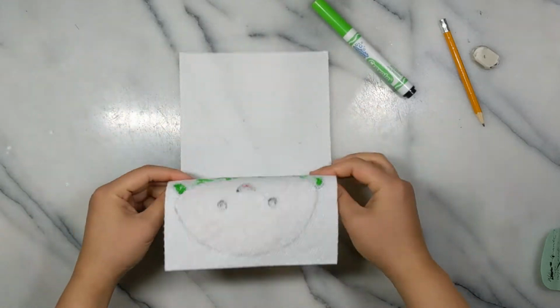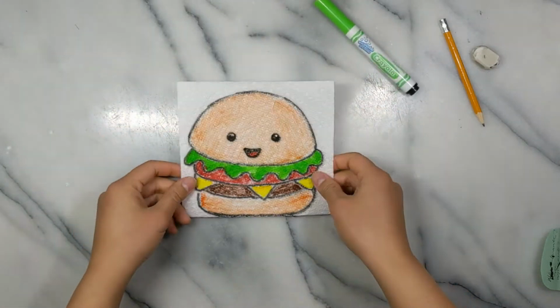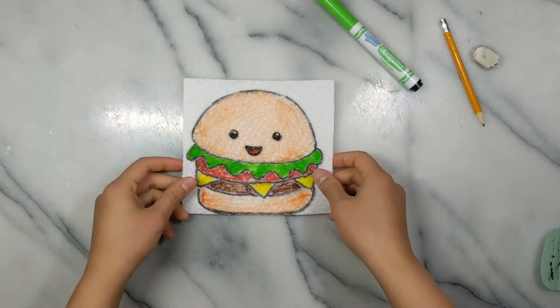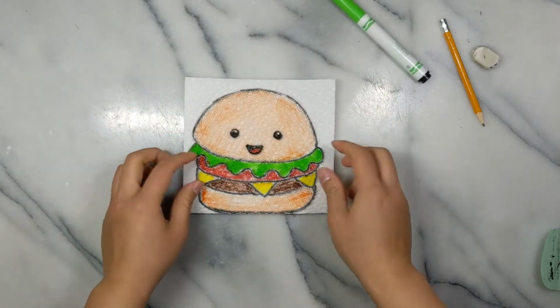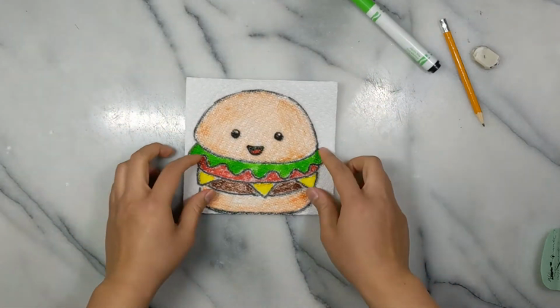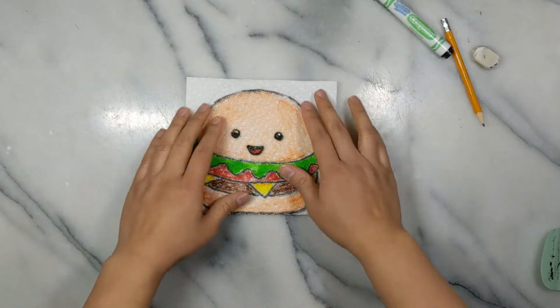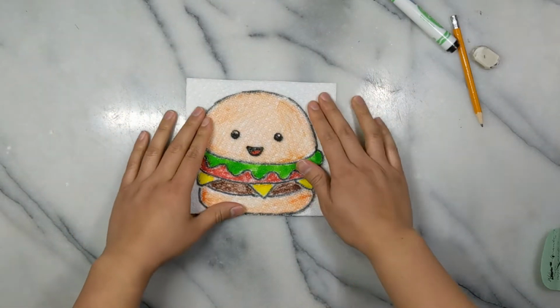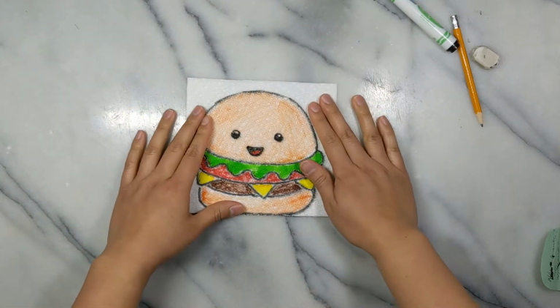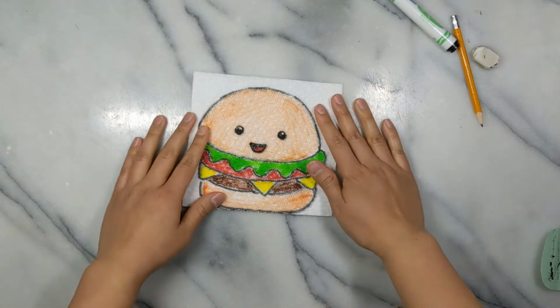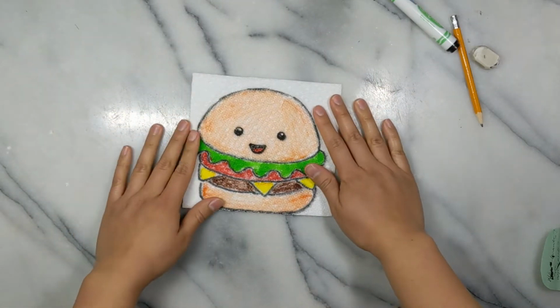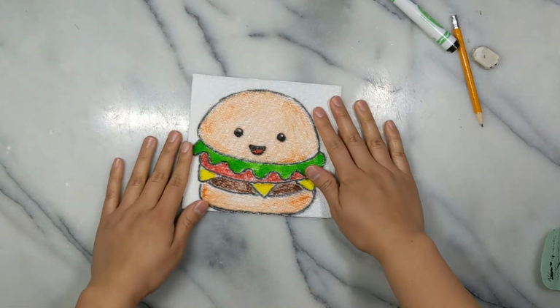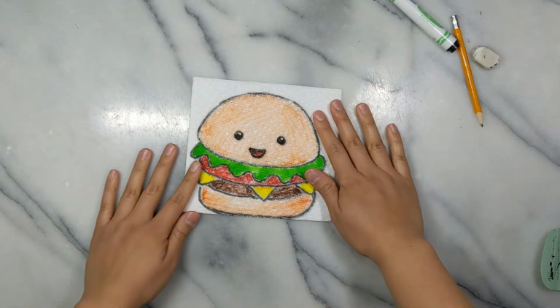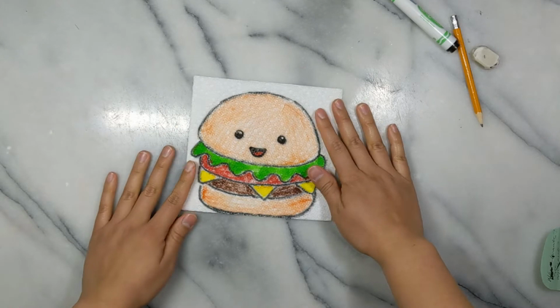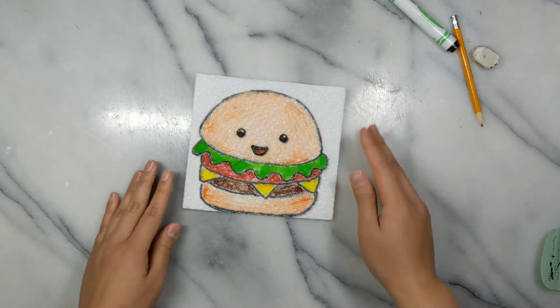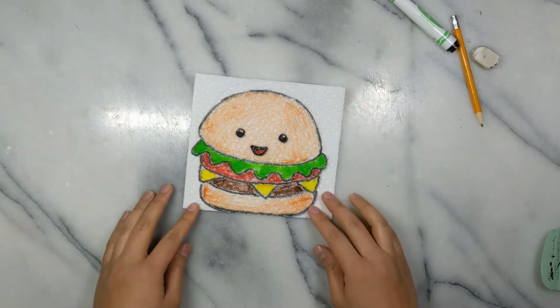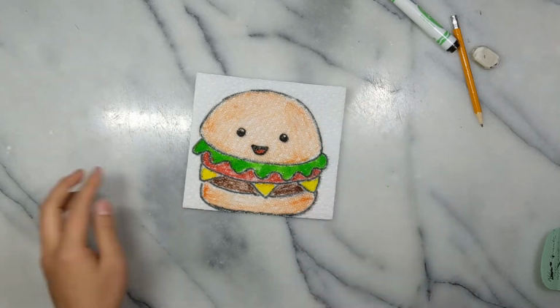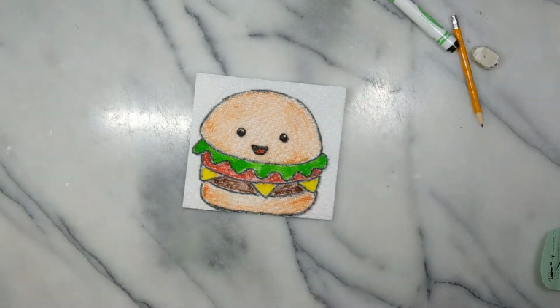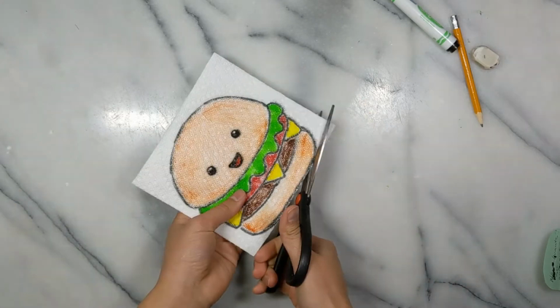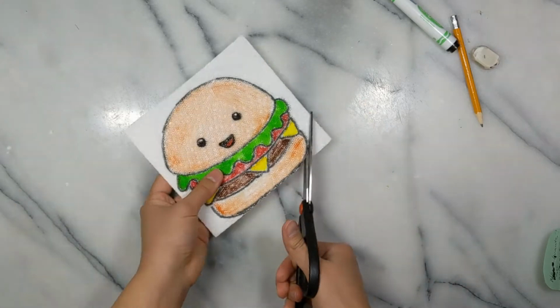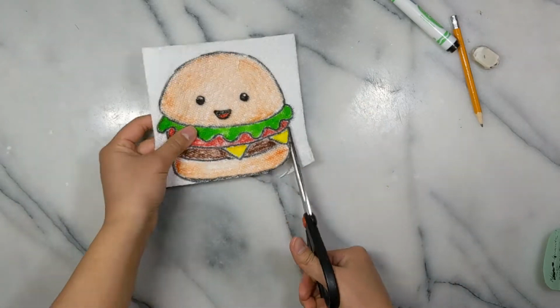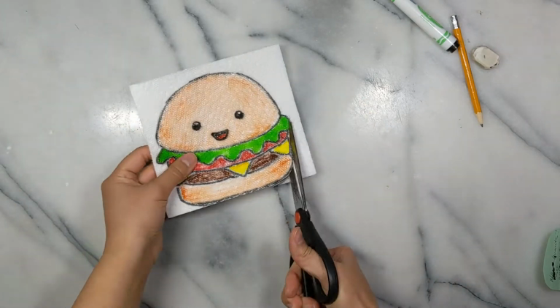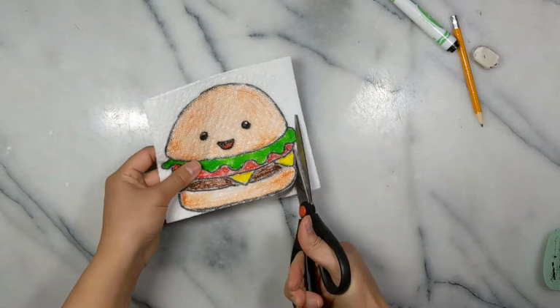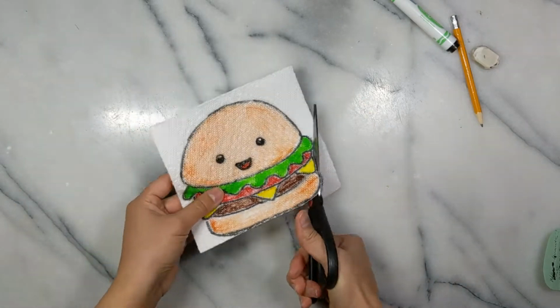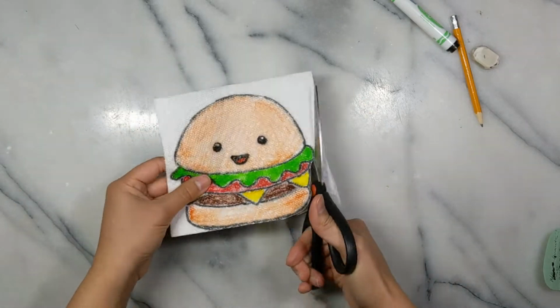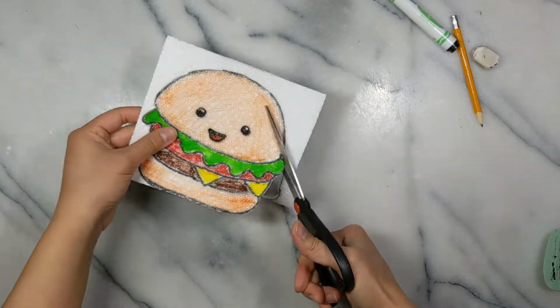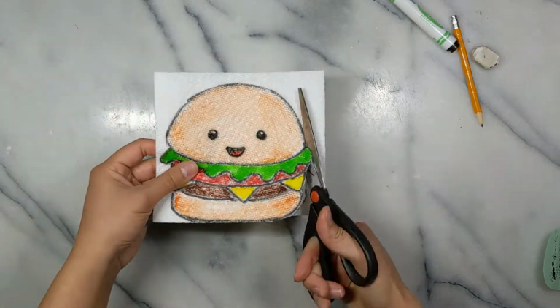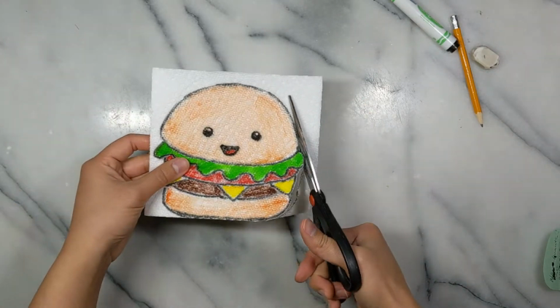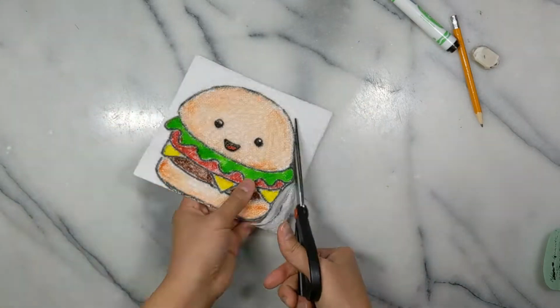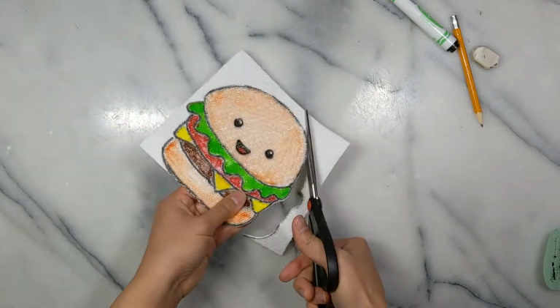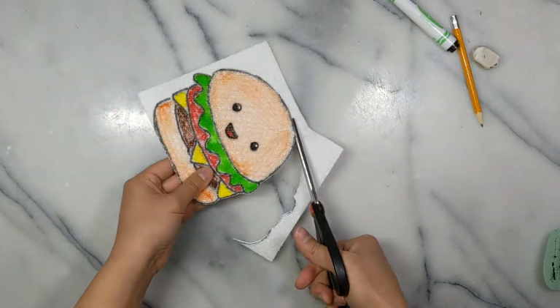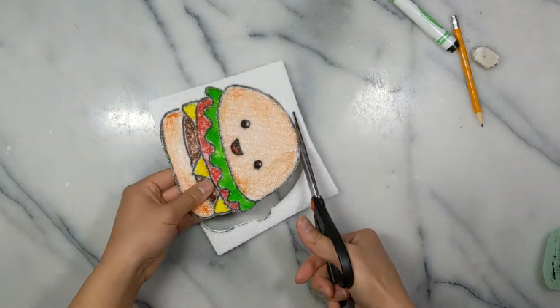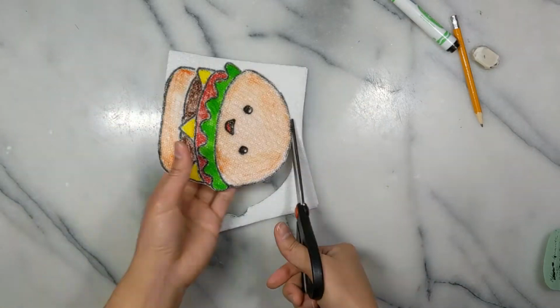Now holding both layers, cut your image out. And I don't have to cut the bottom since my hamburger is on the edge.